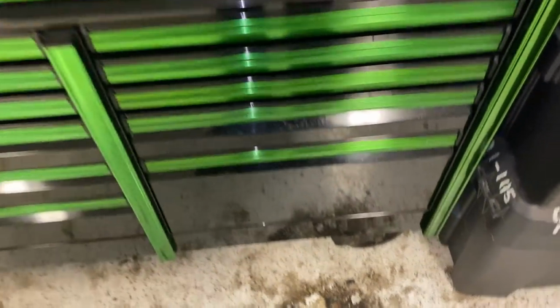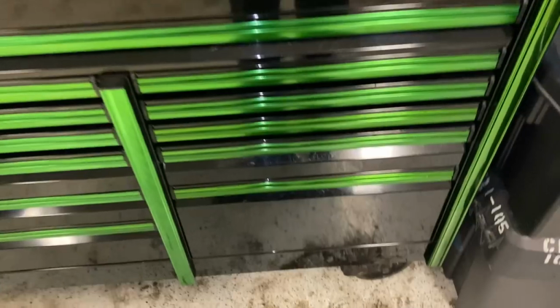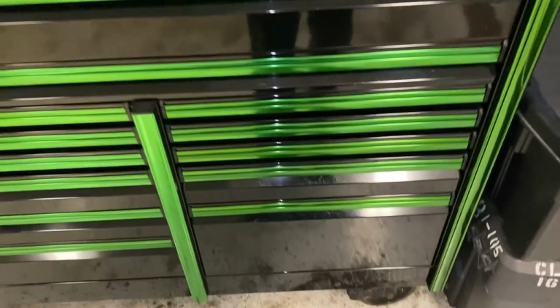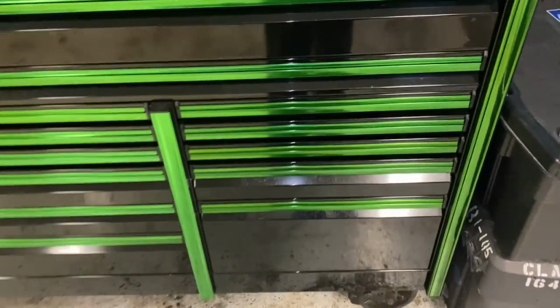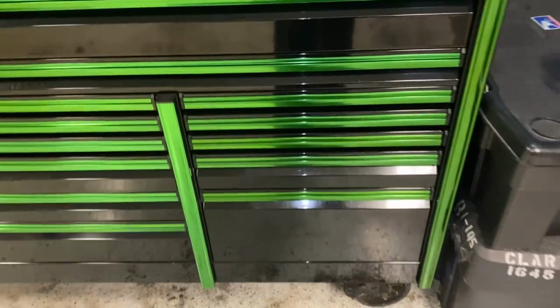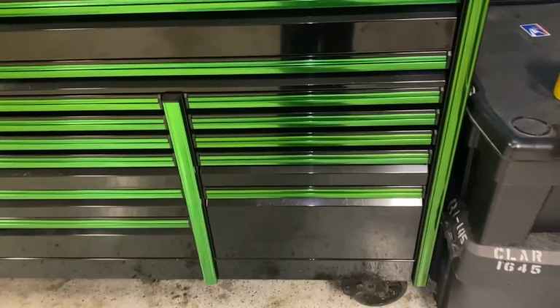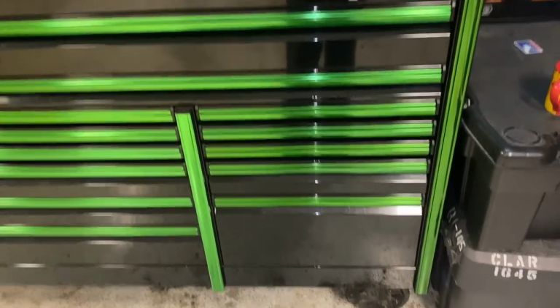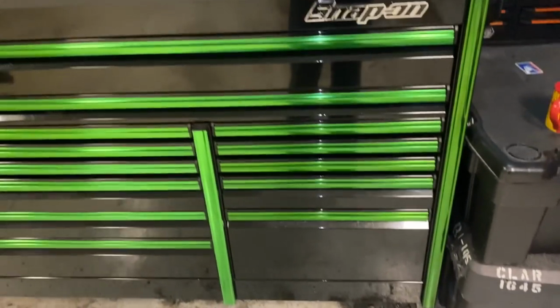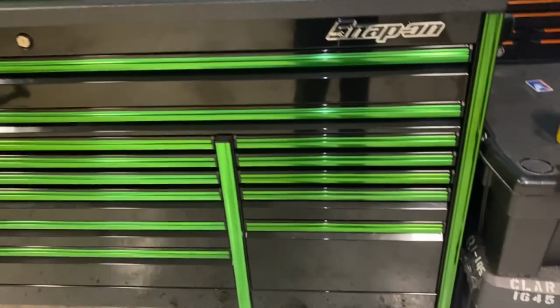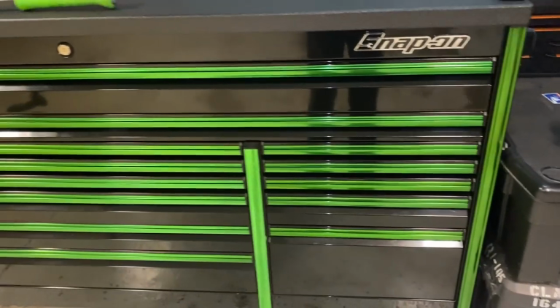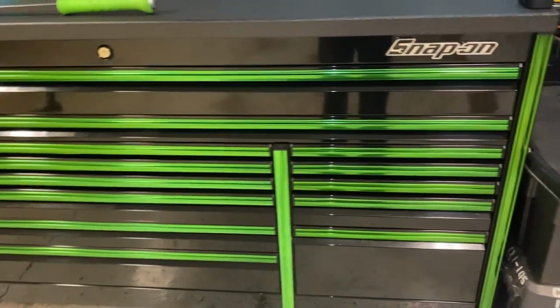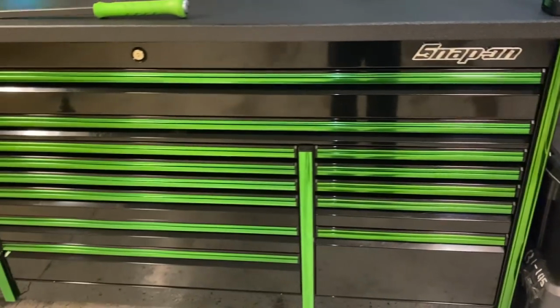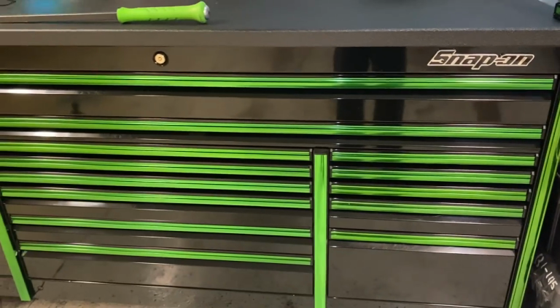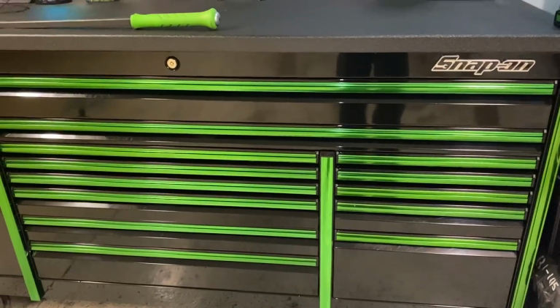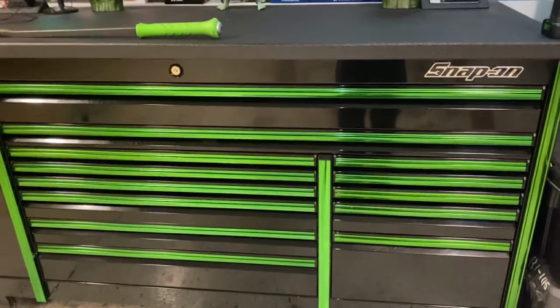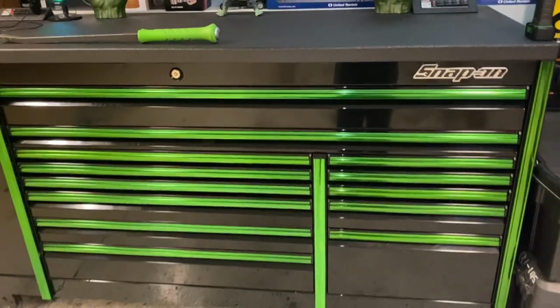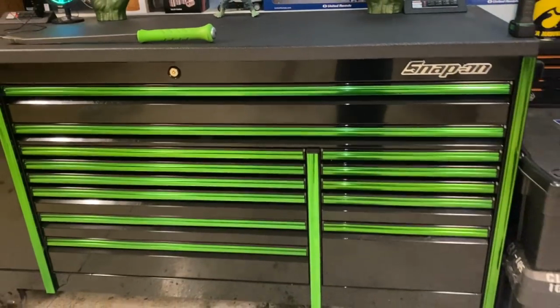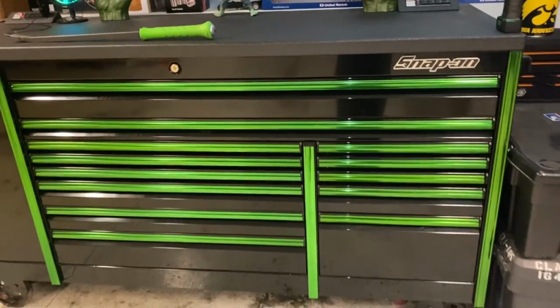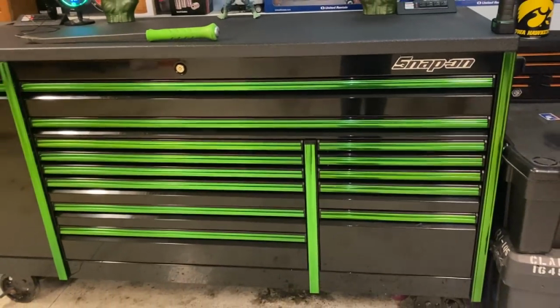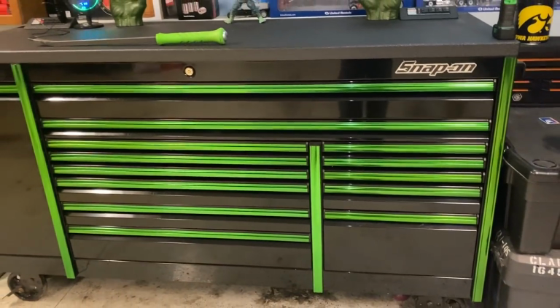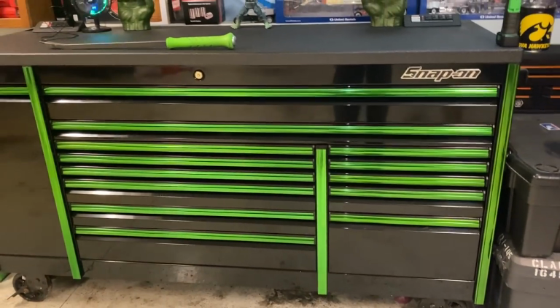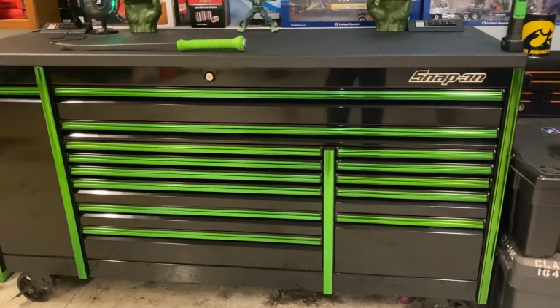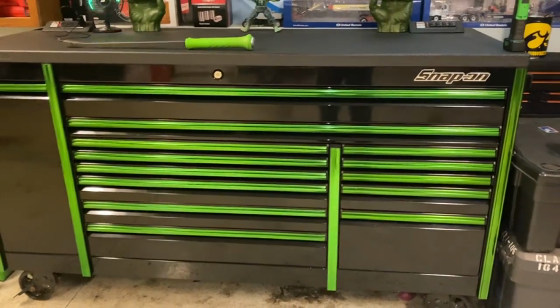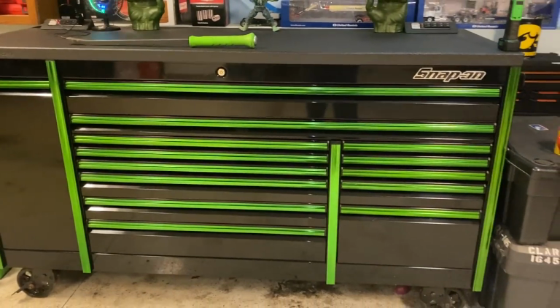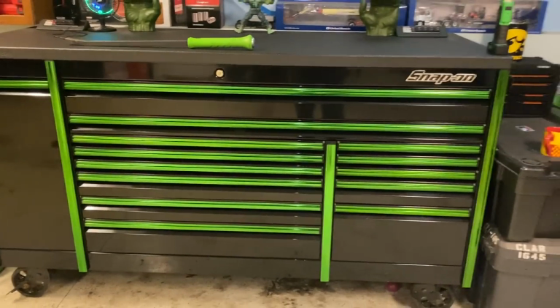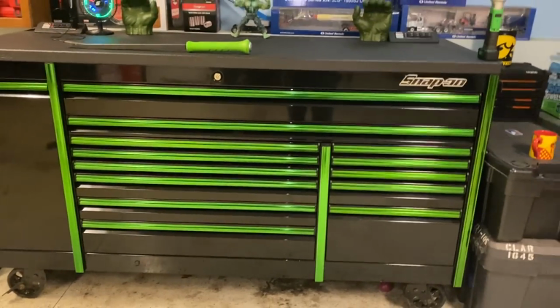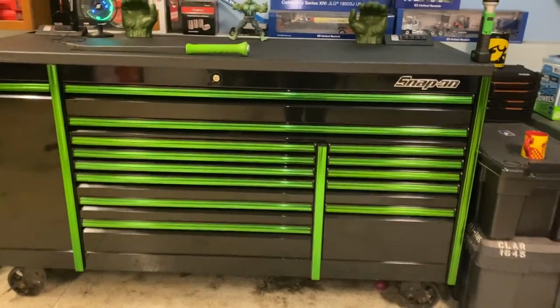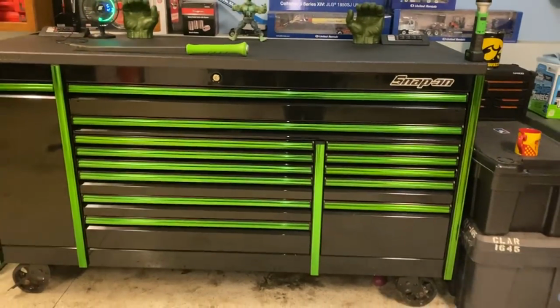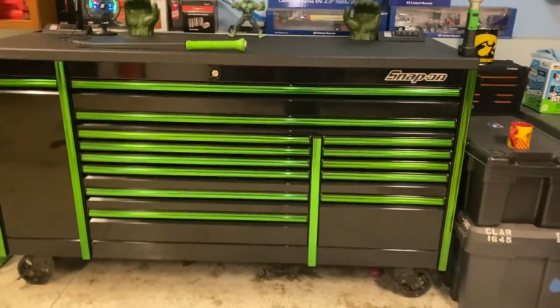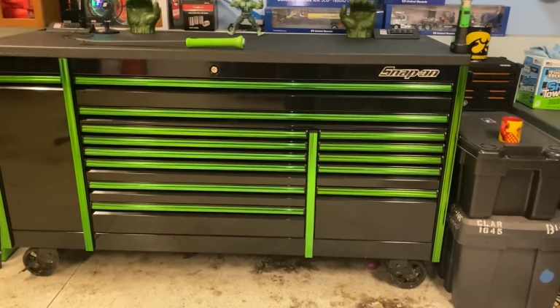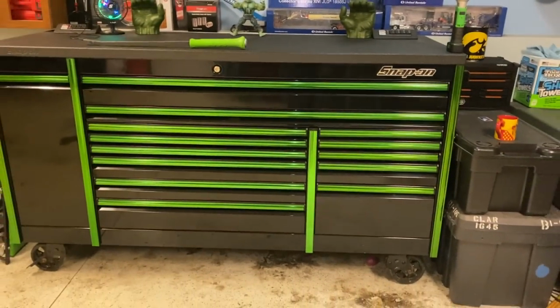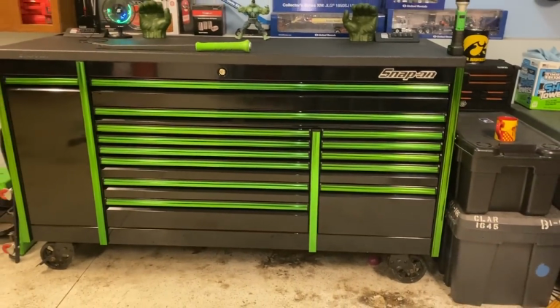That does it for the Epic Series box — appreciate you watching.